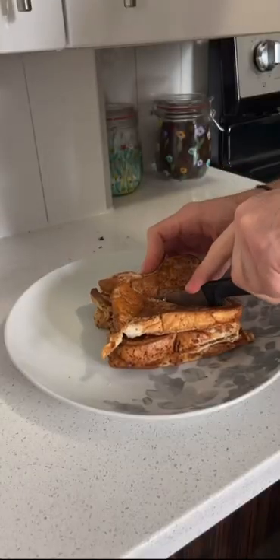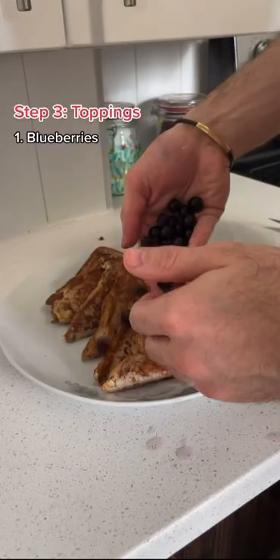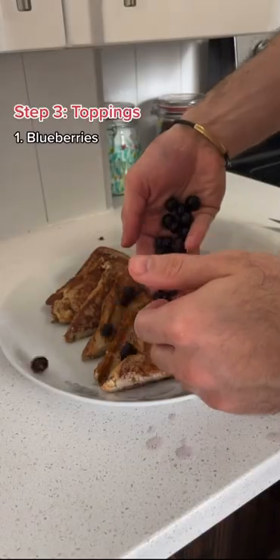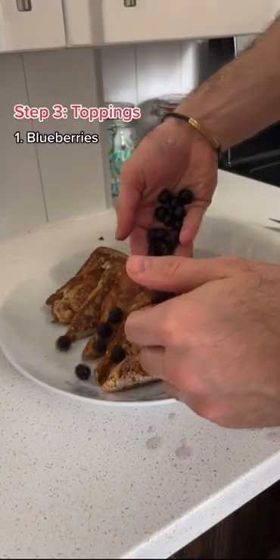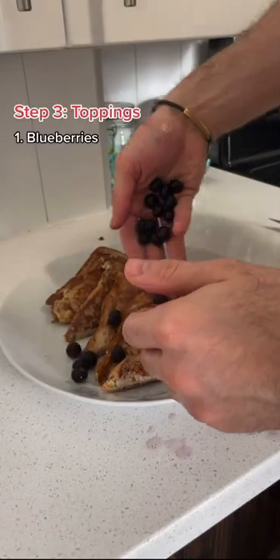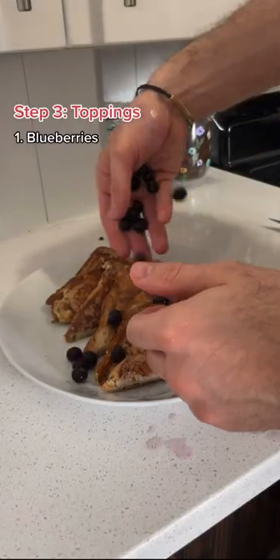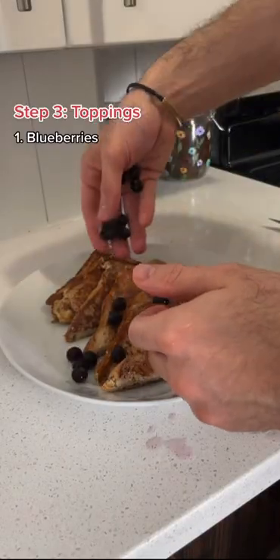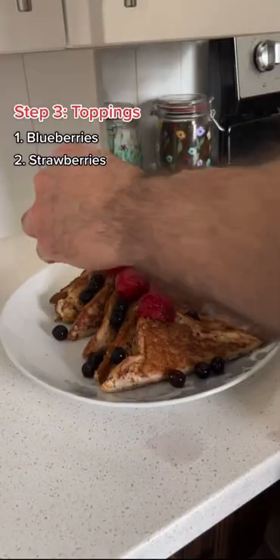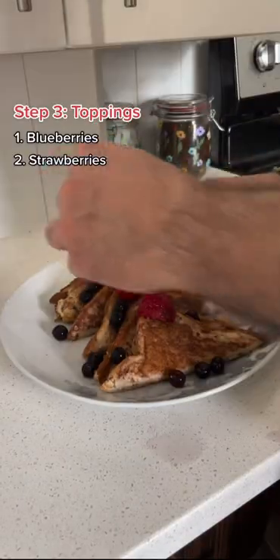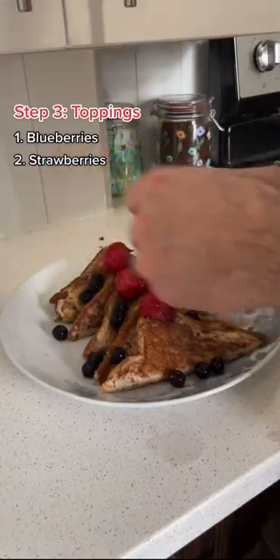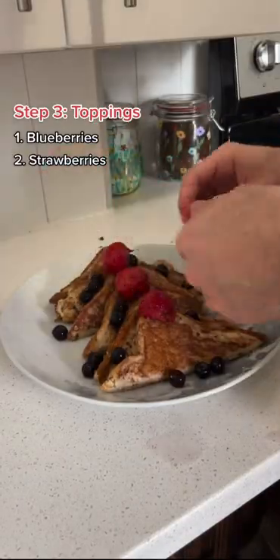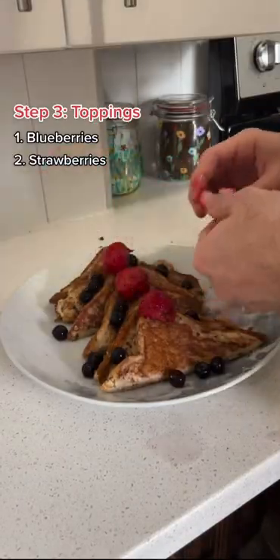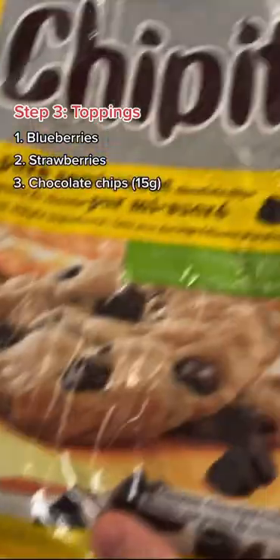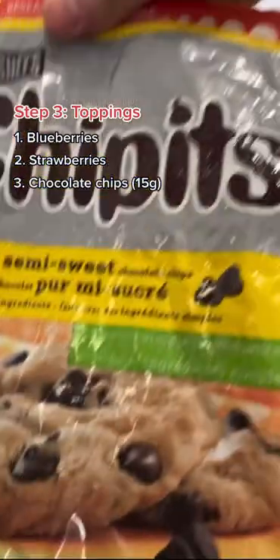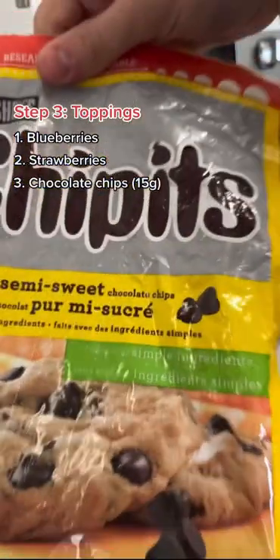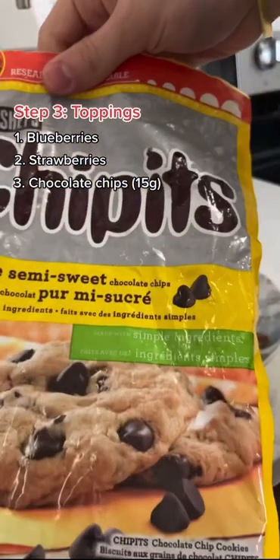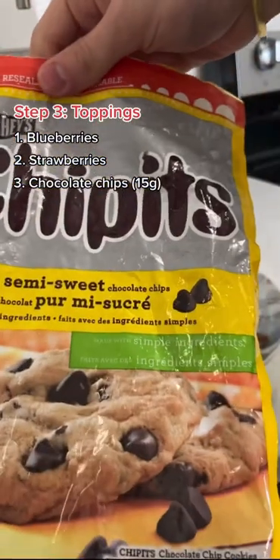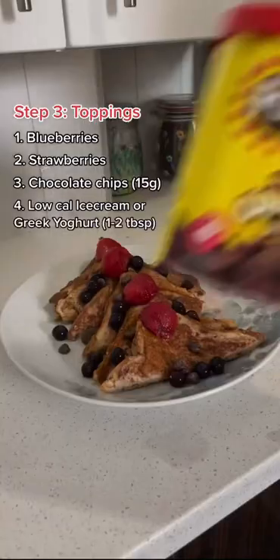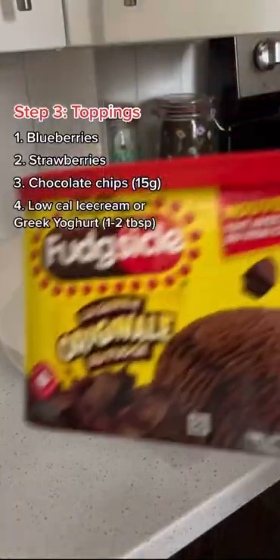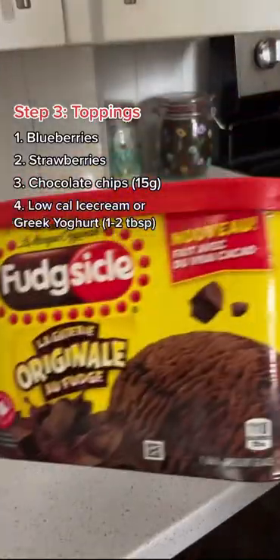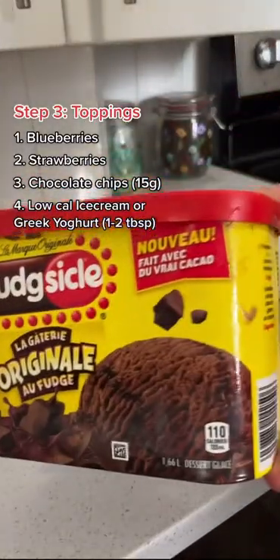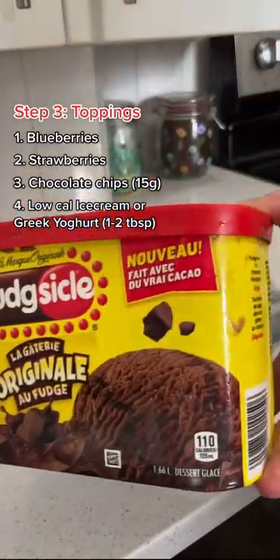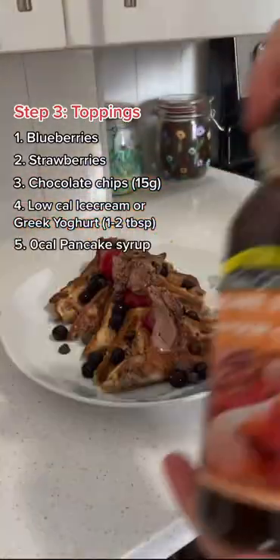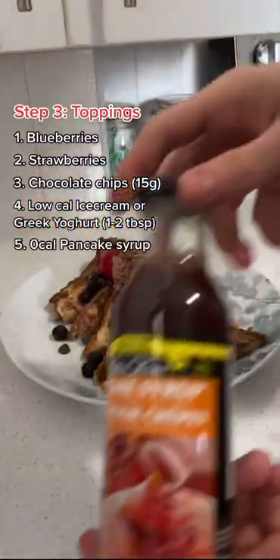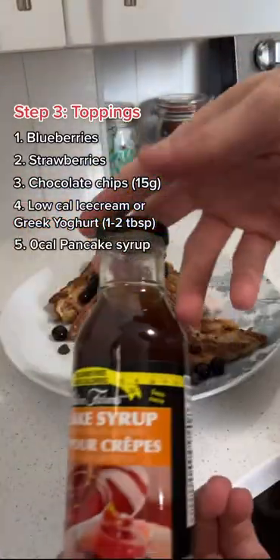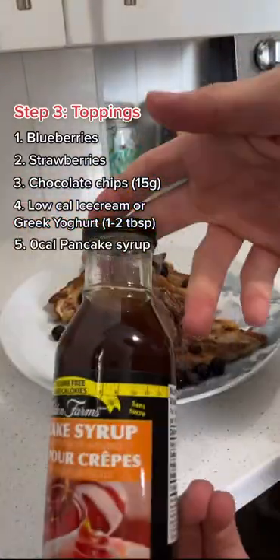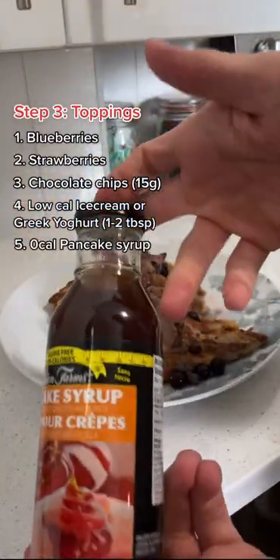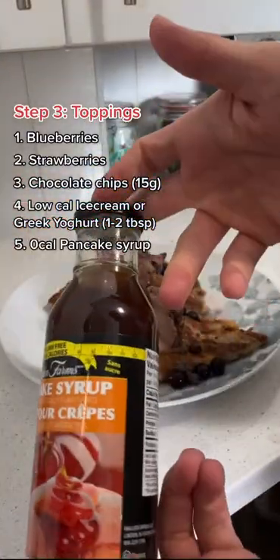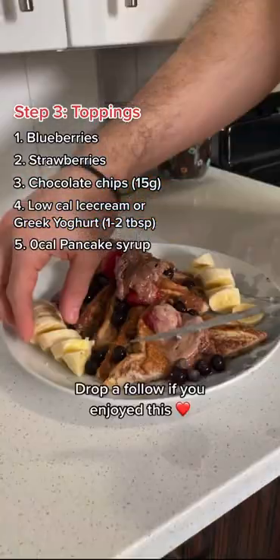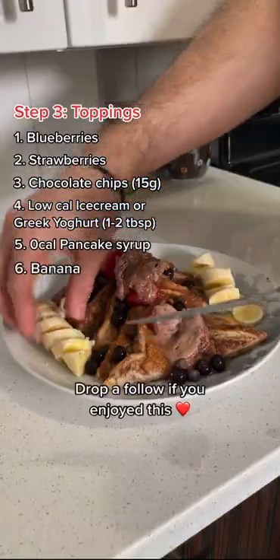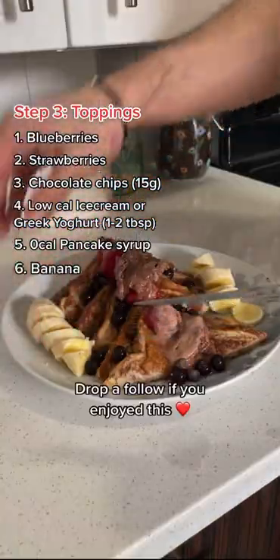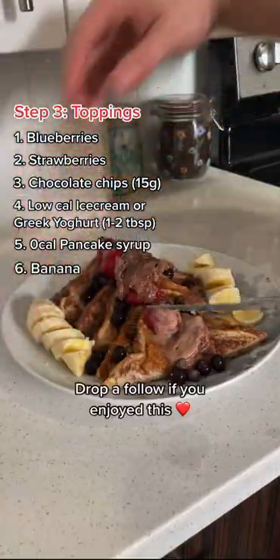Blueberry, strawberry, chocolate chips, ice cream, pancake syrup, banana. Enjoy.